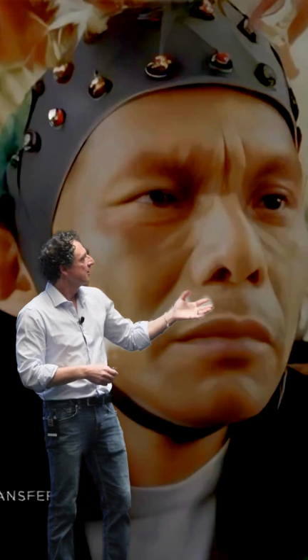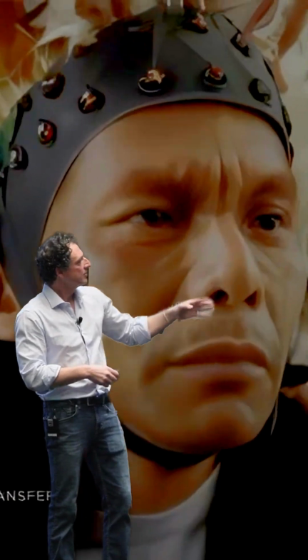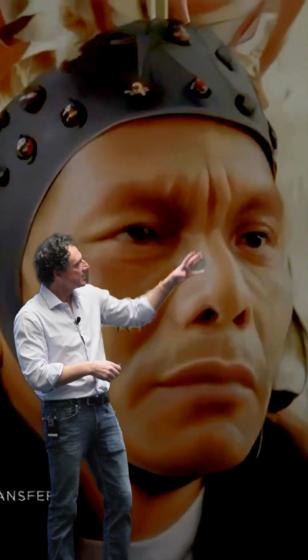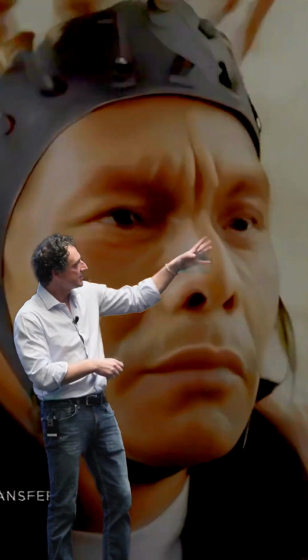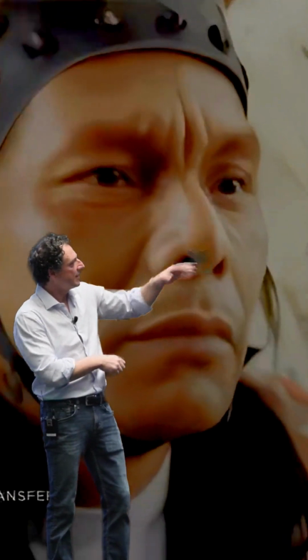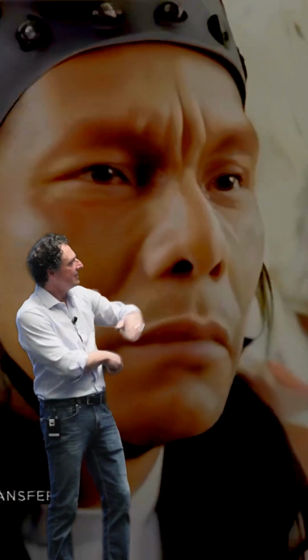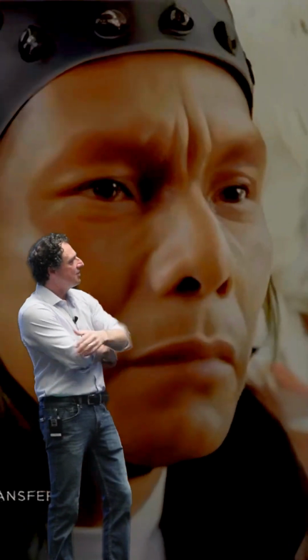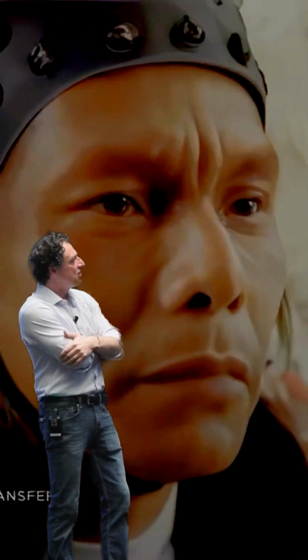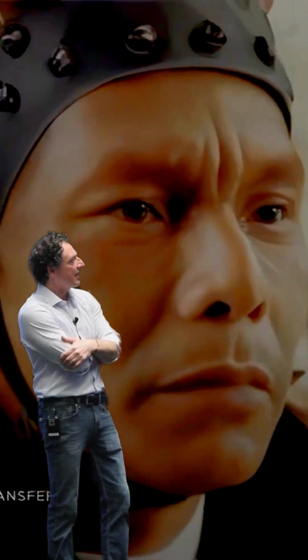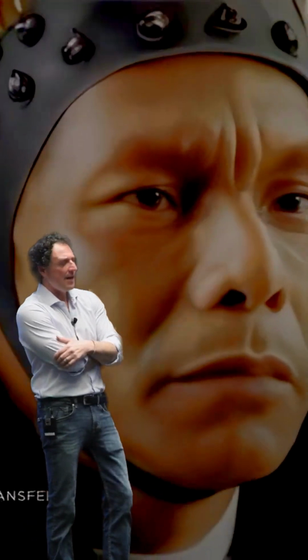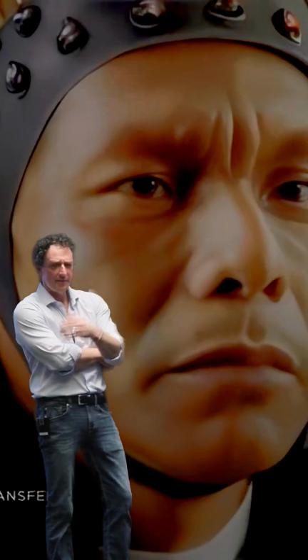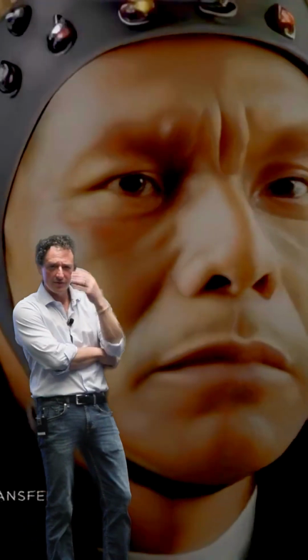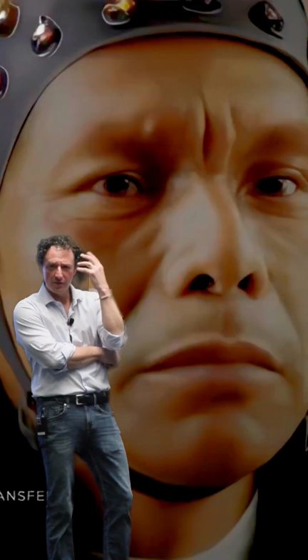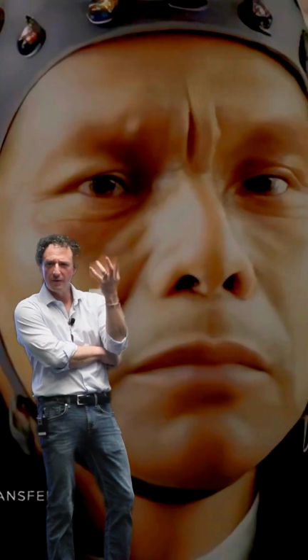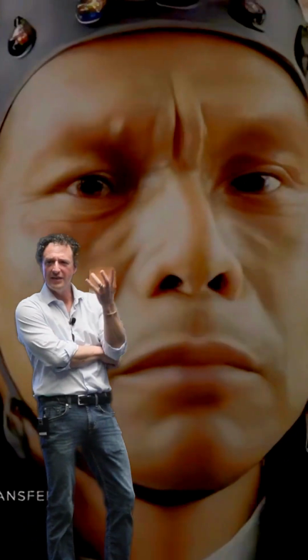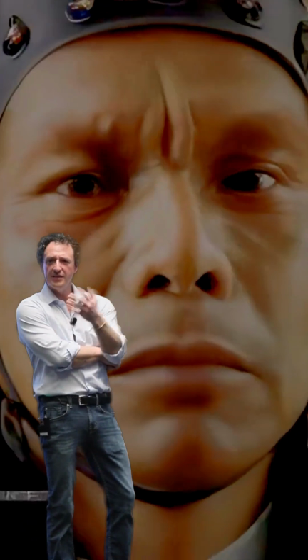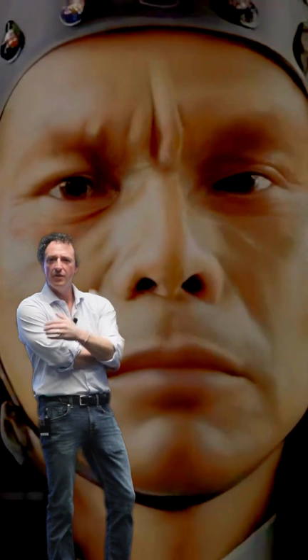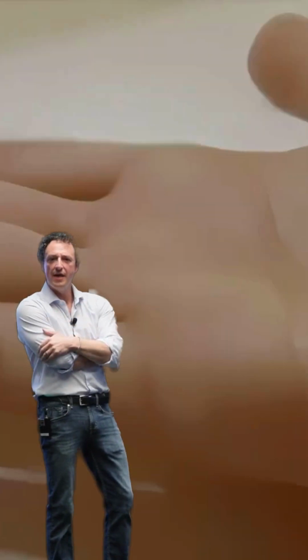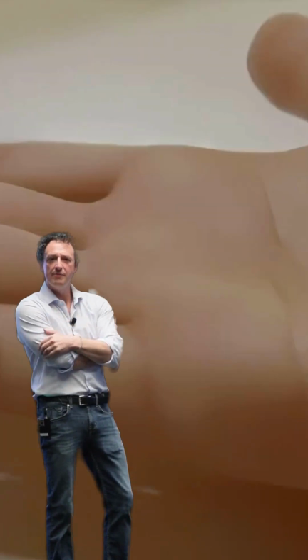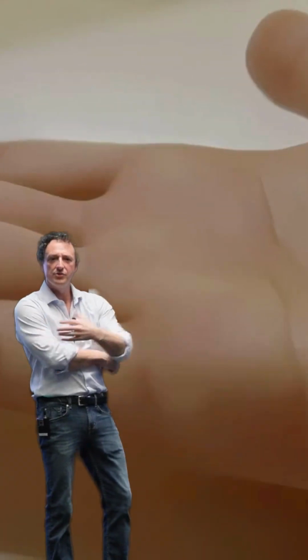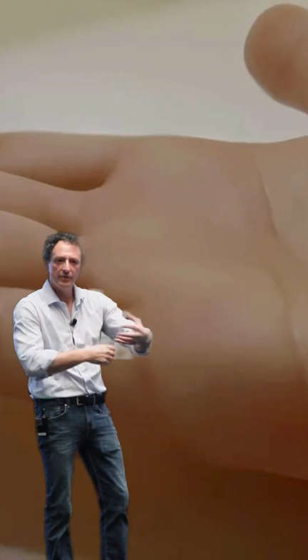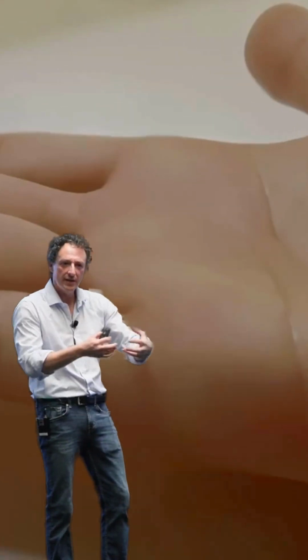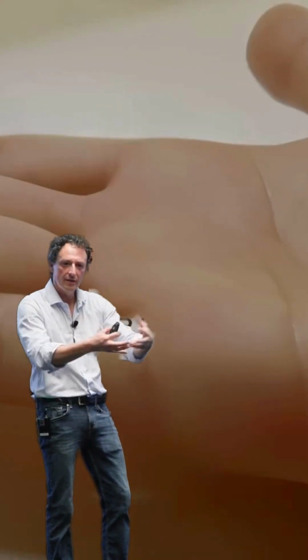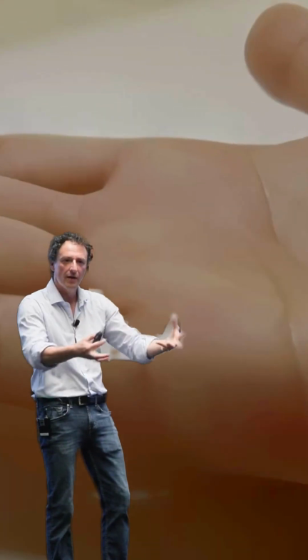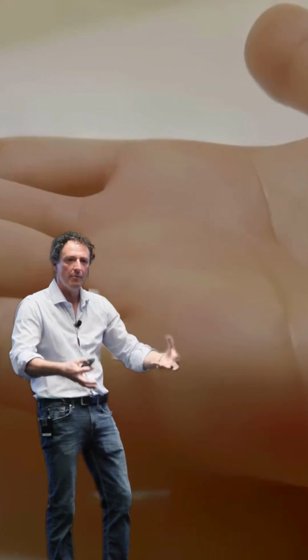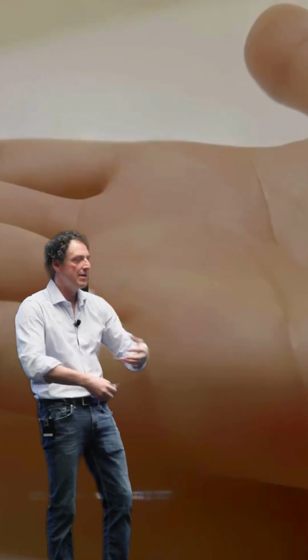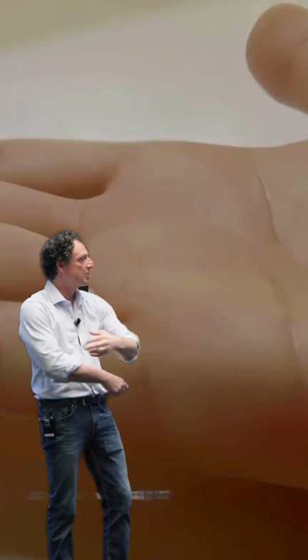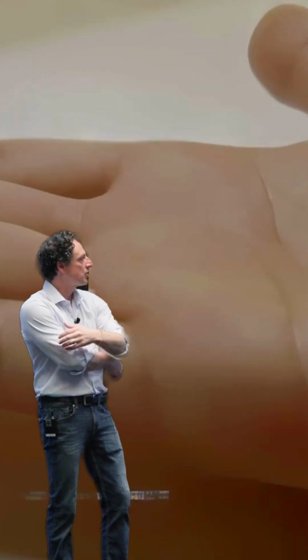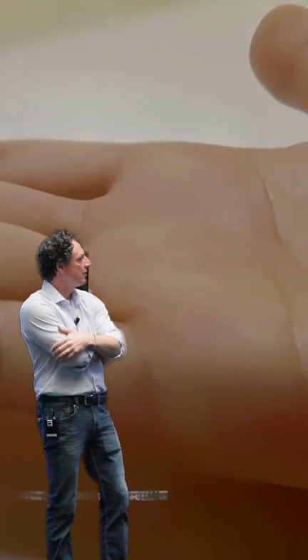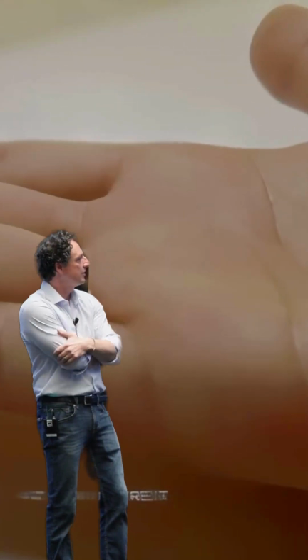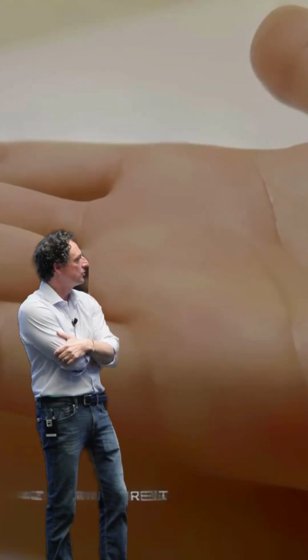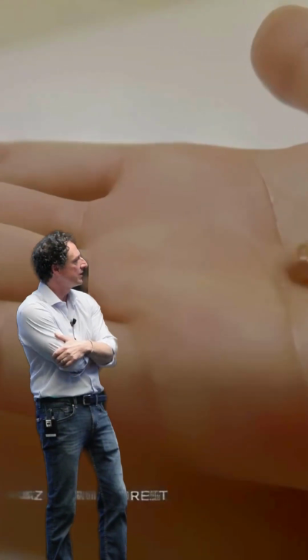This is the EEG cap that we are placing on them so we can measure how they do it.